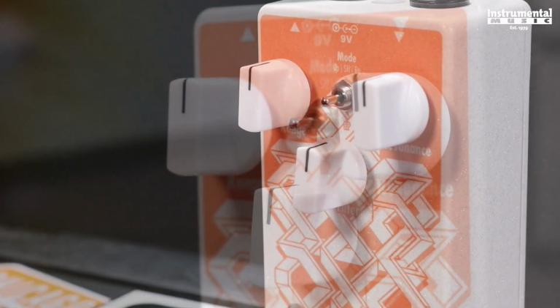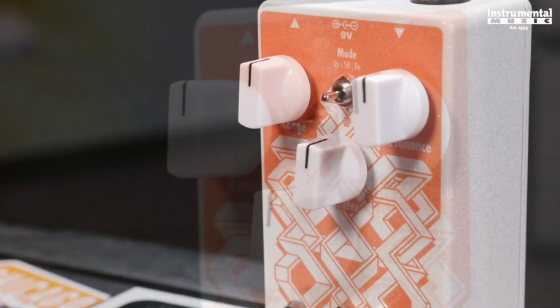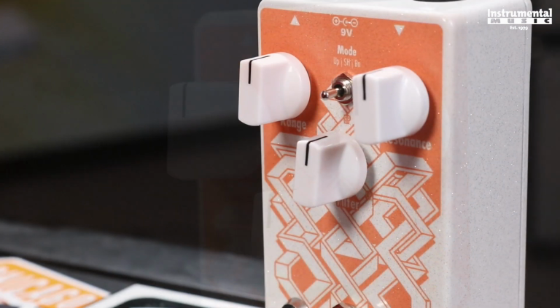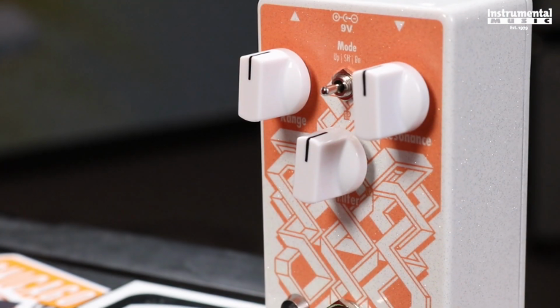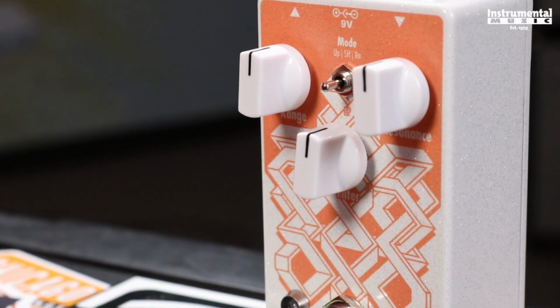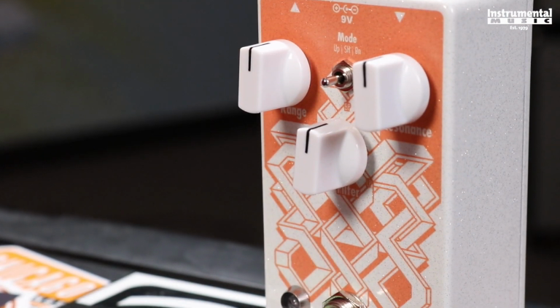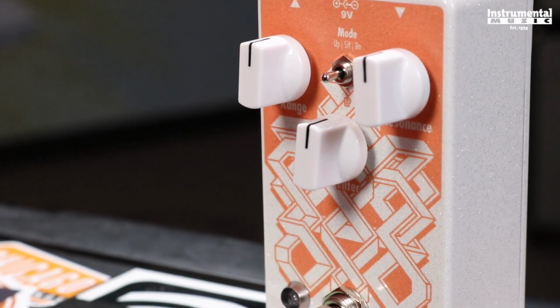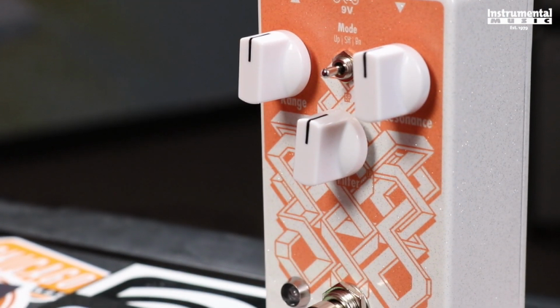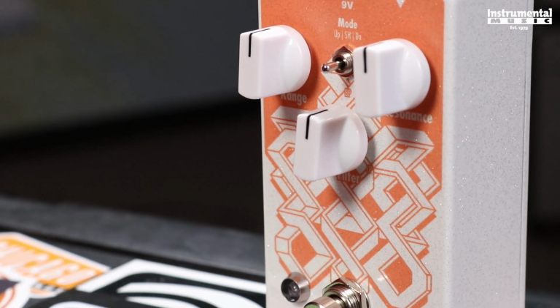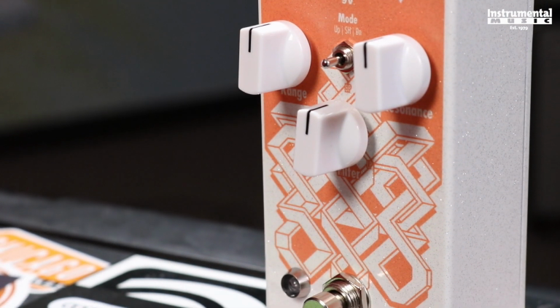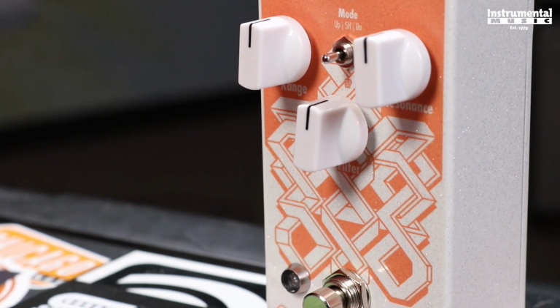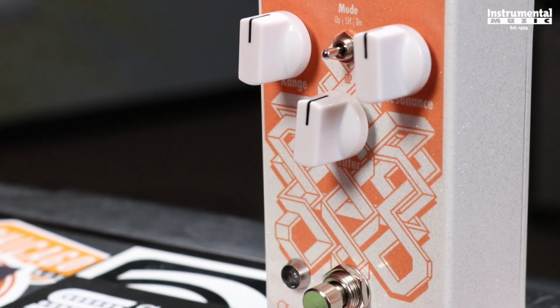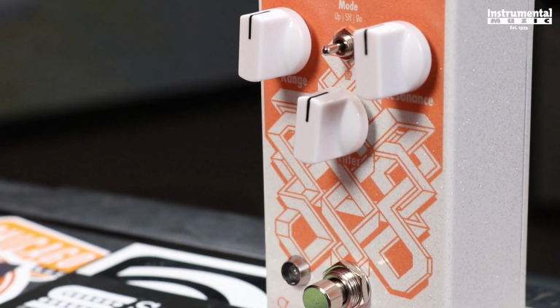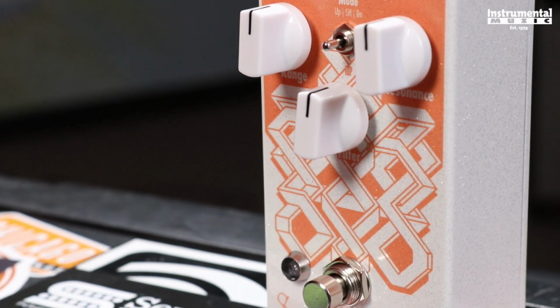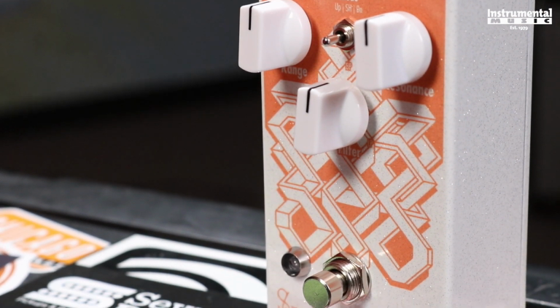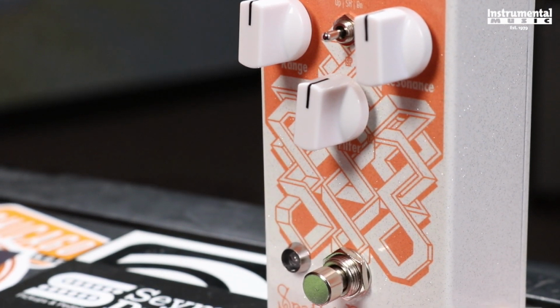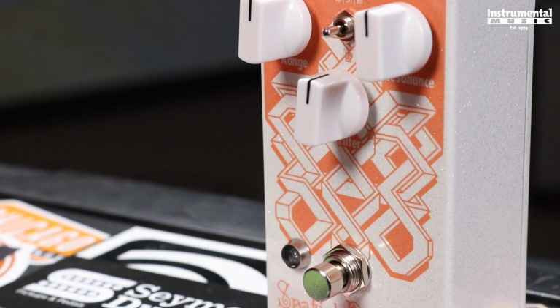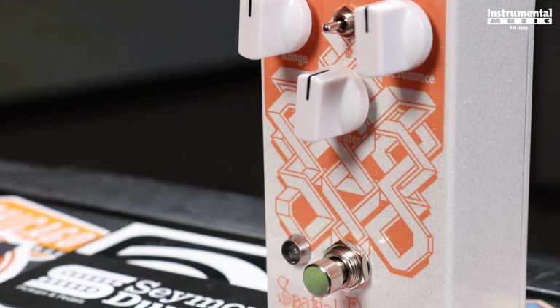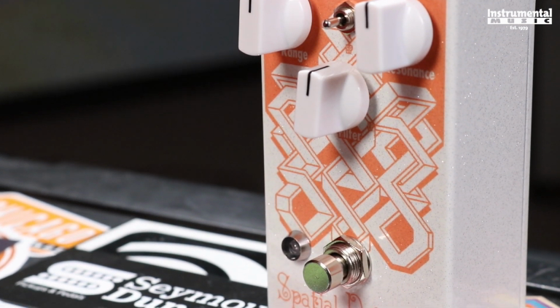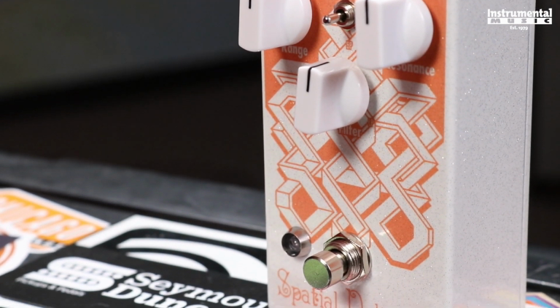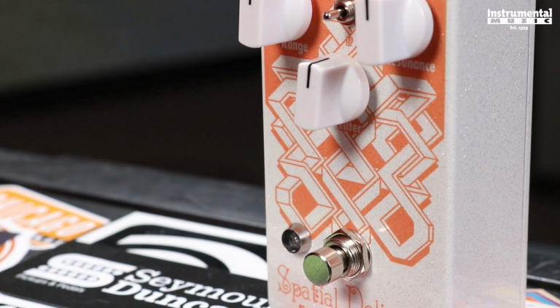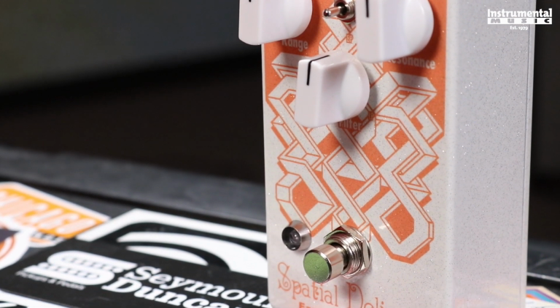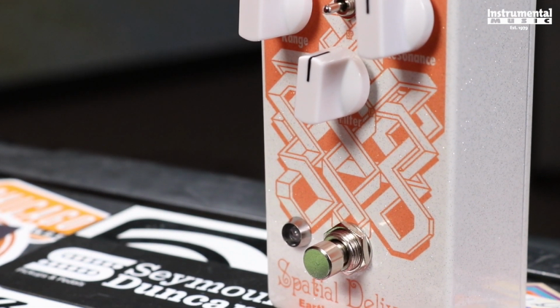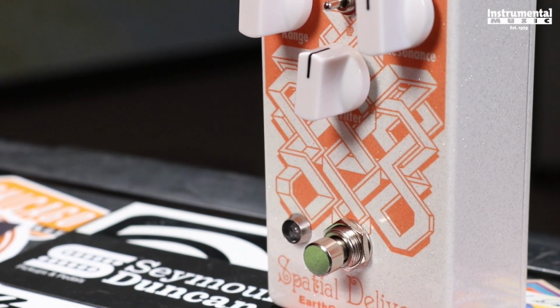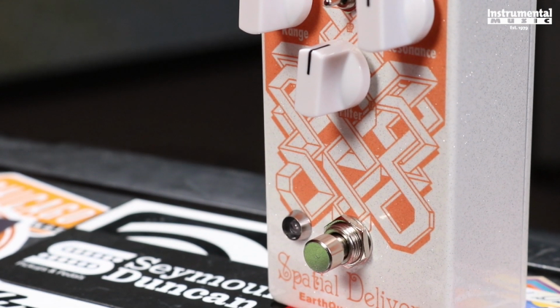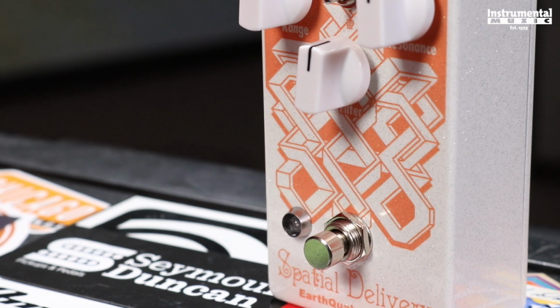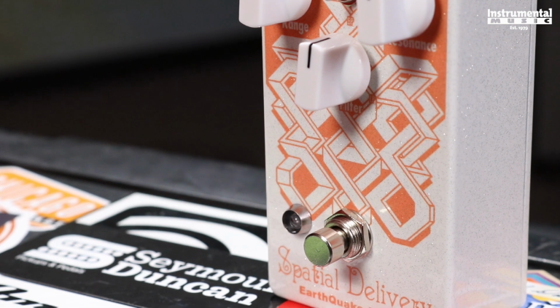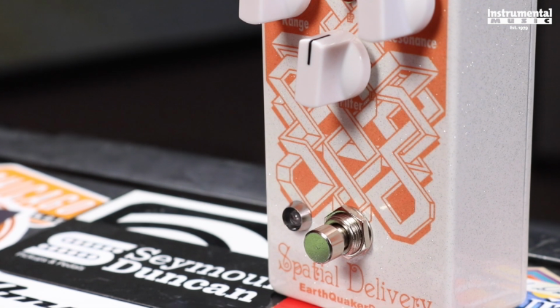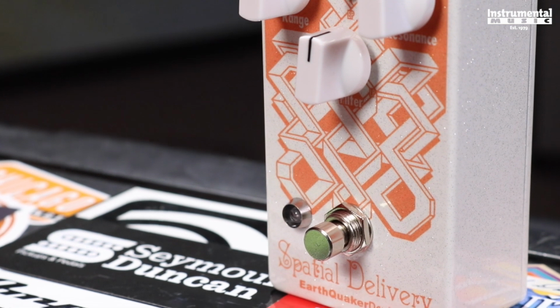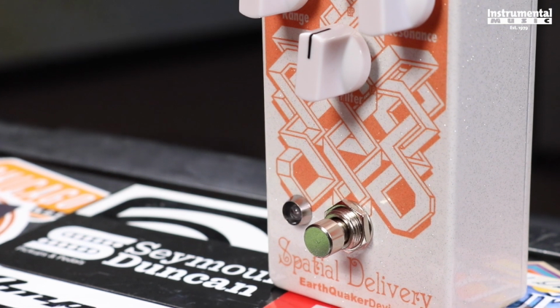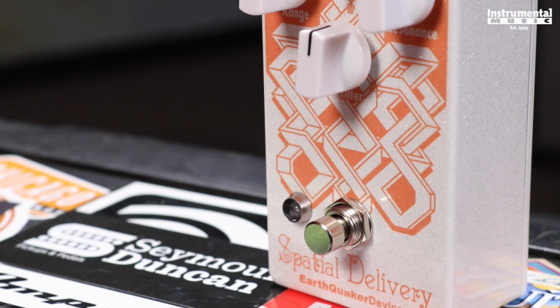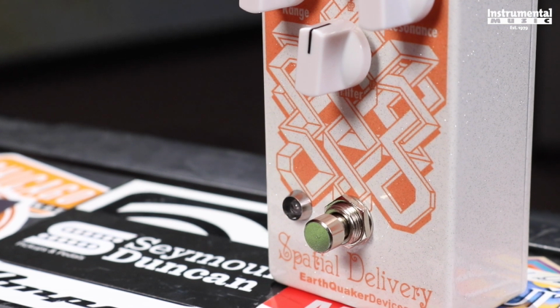The filter knob will control whether it's going to be a bandpass or lowpass filter.